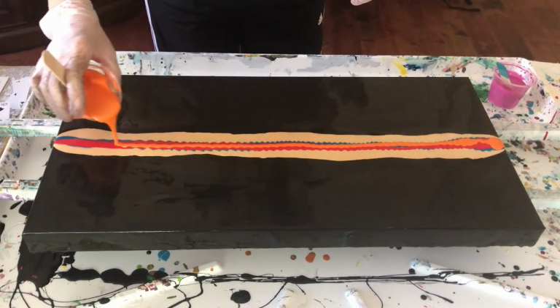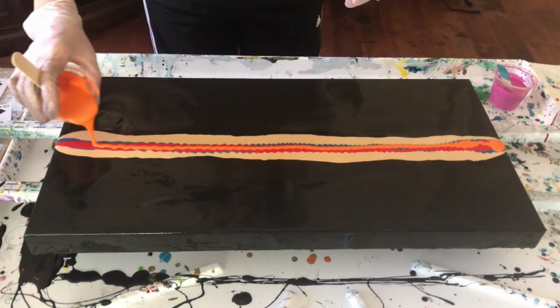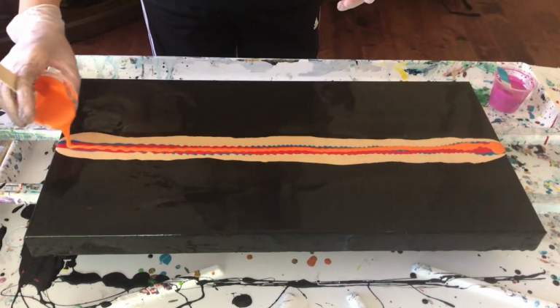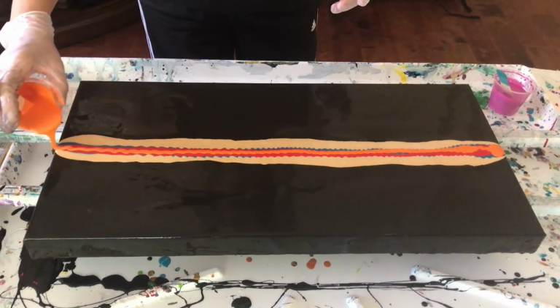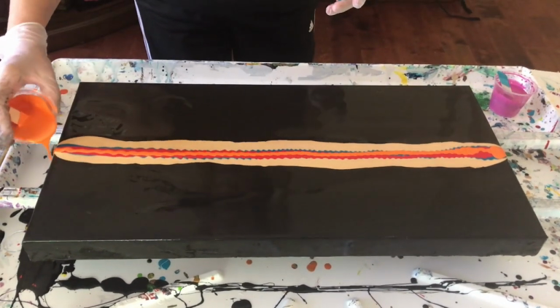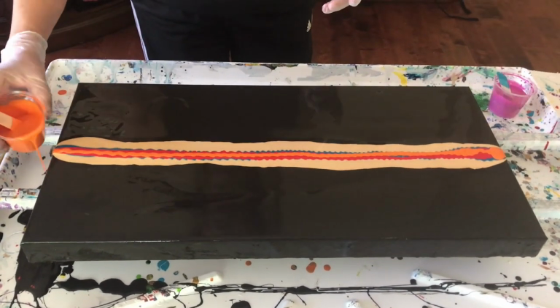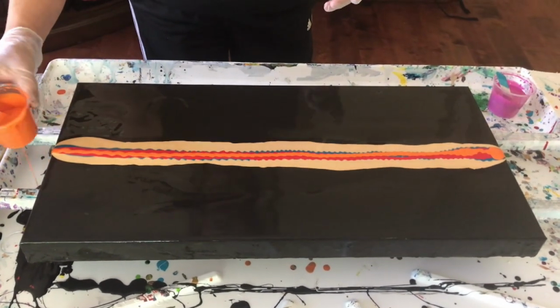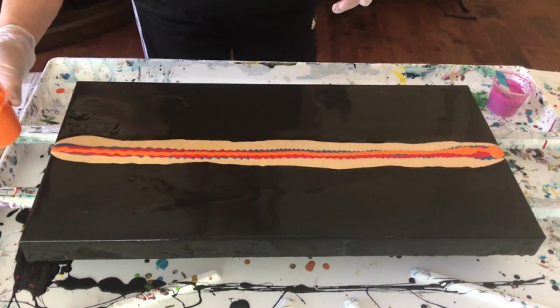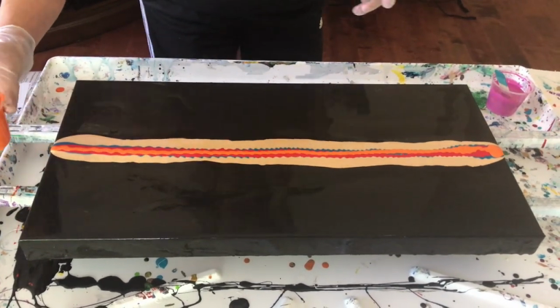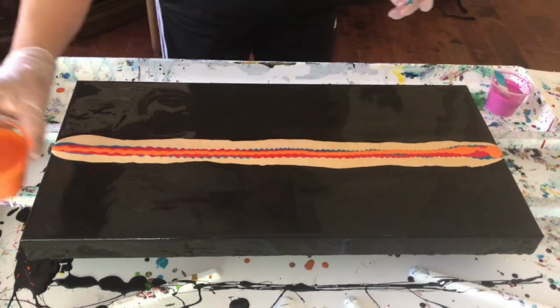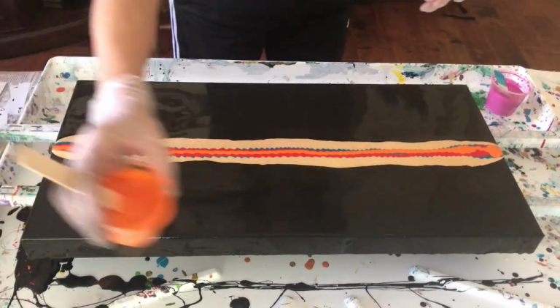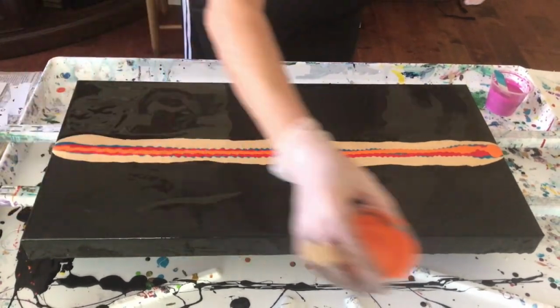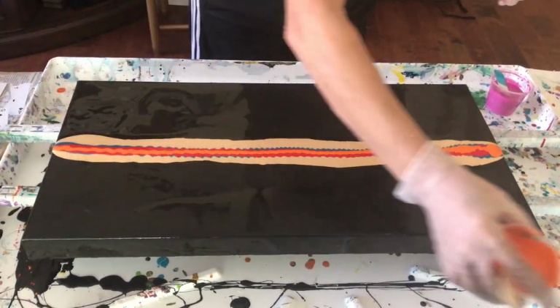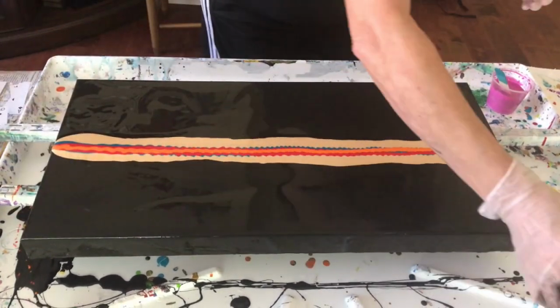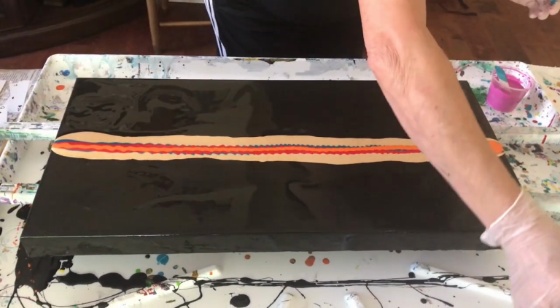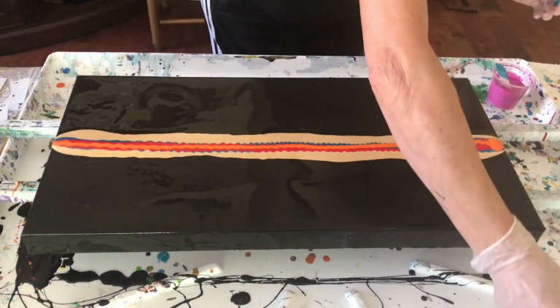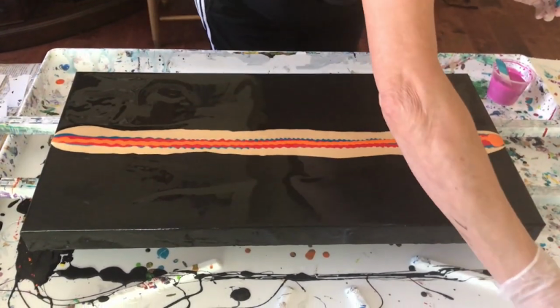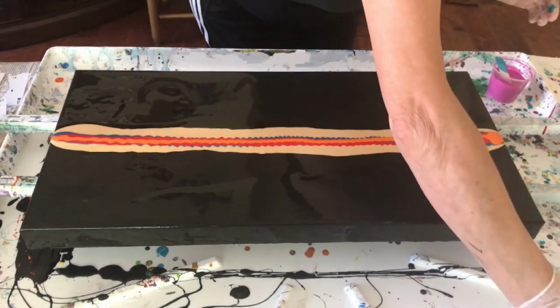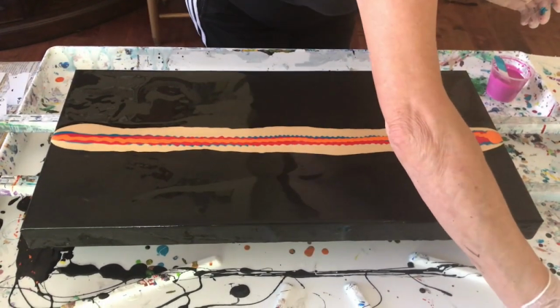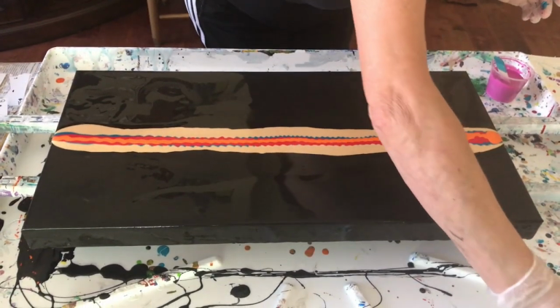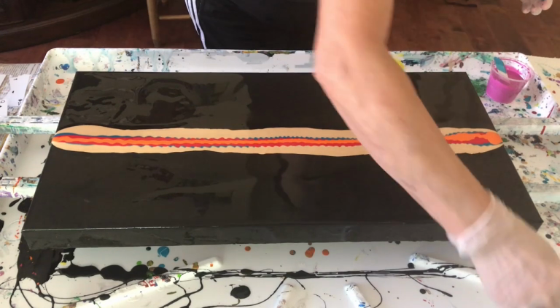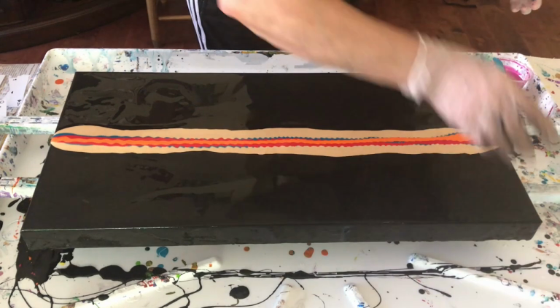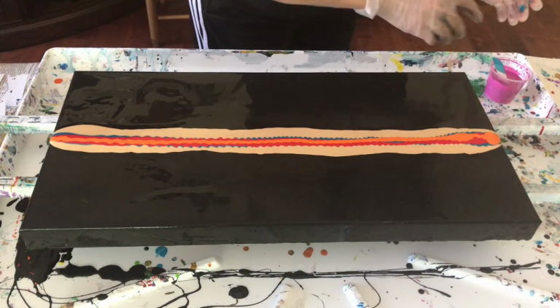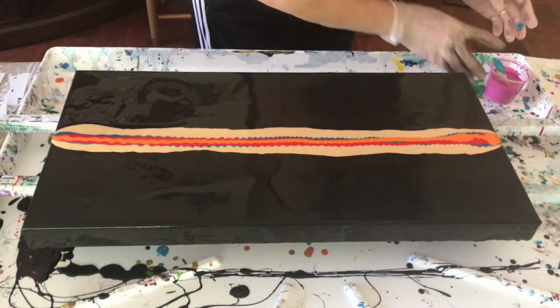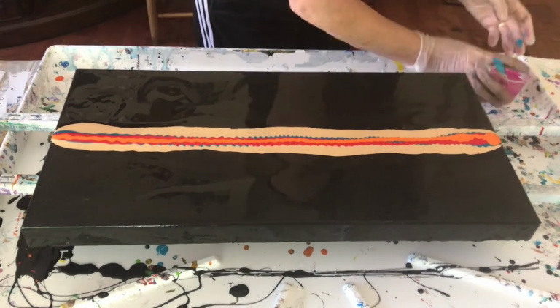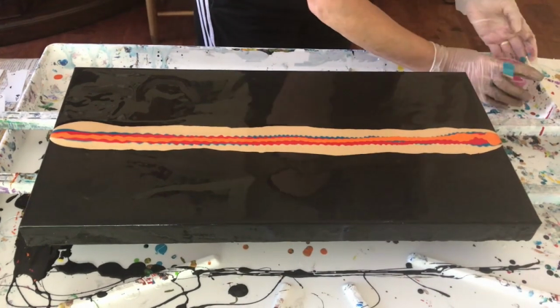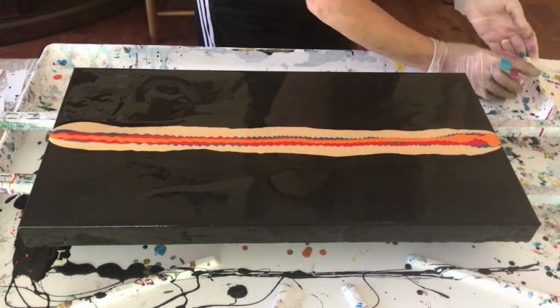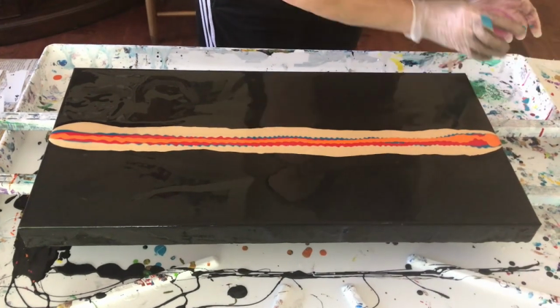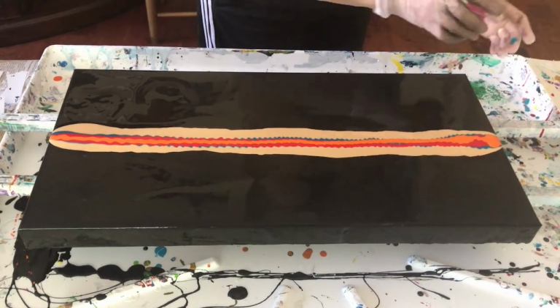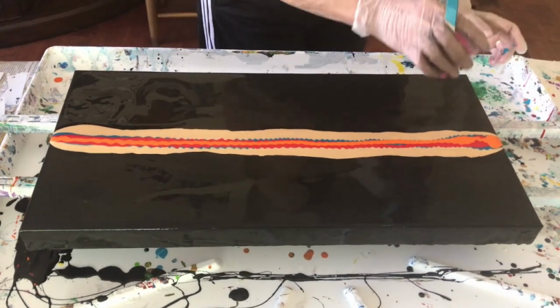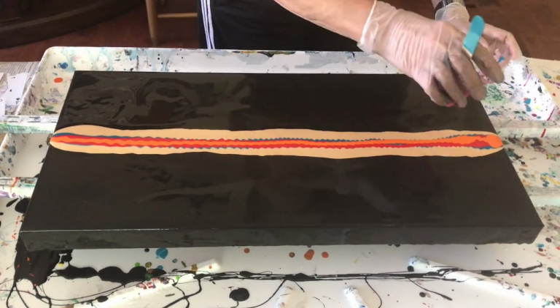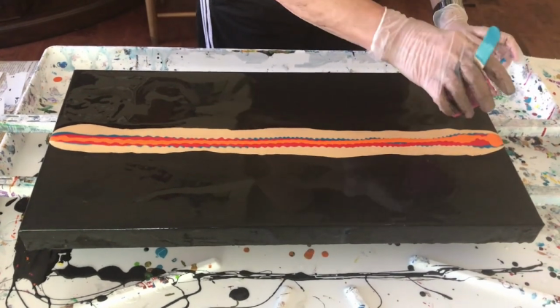Phil notes that Kathy has been wanting to do a black background painting for a while now and is finally getting to it.